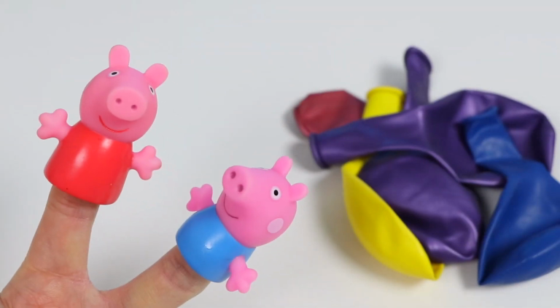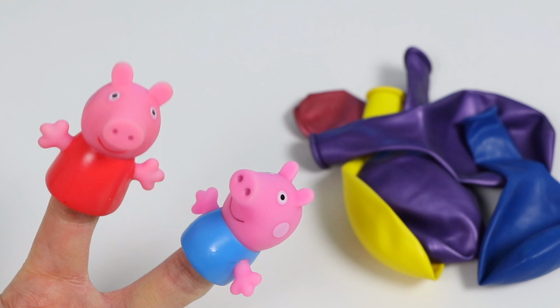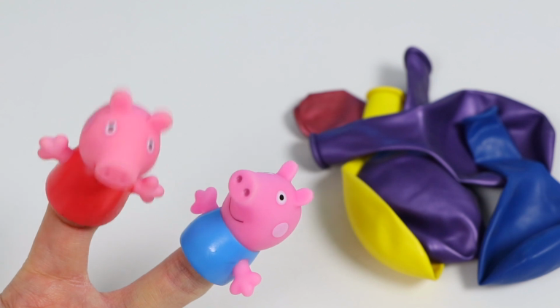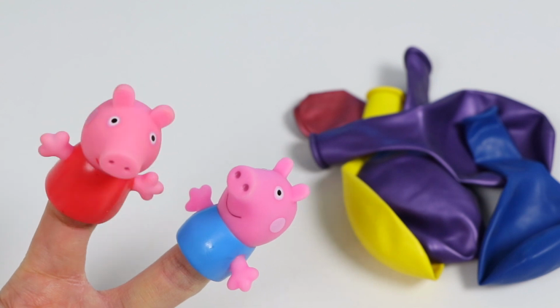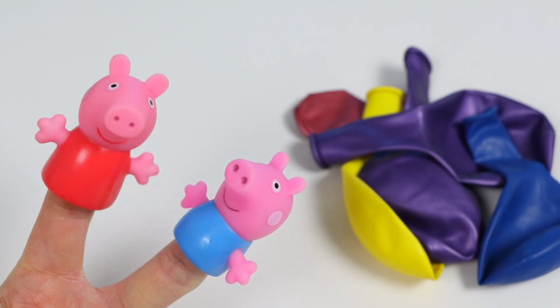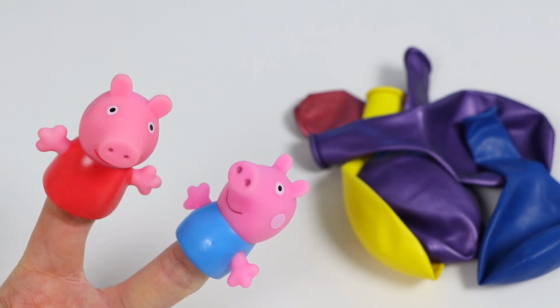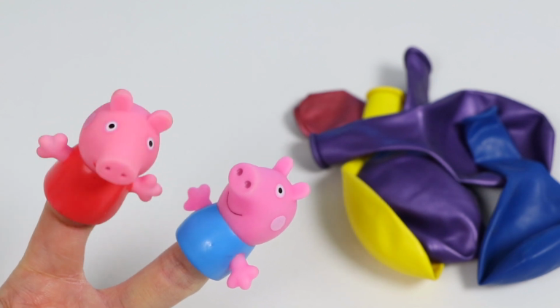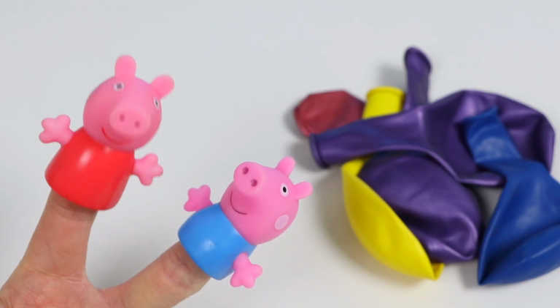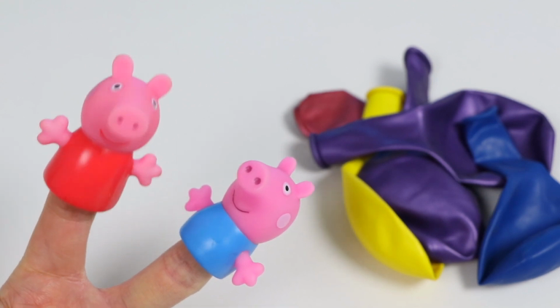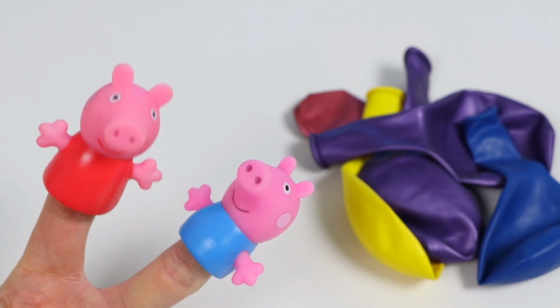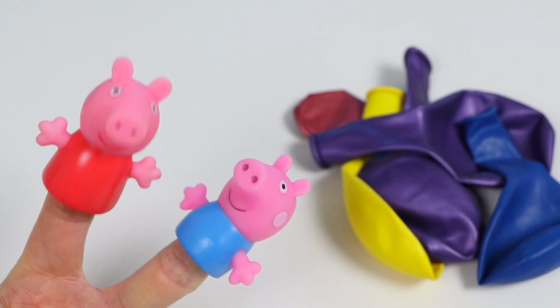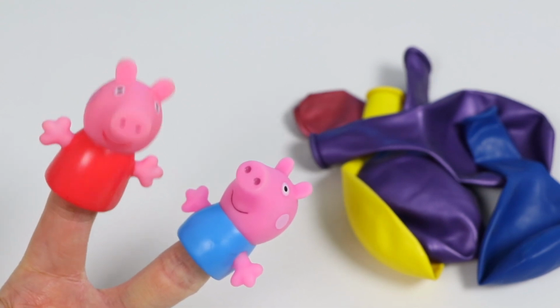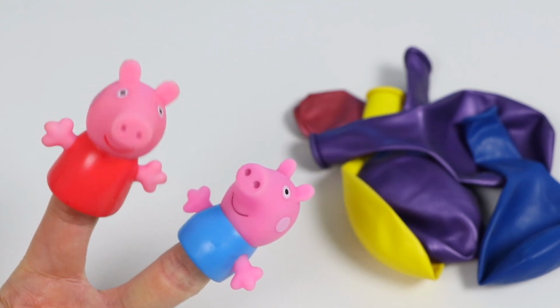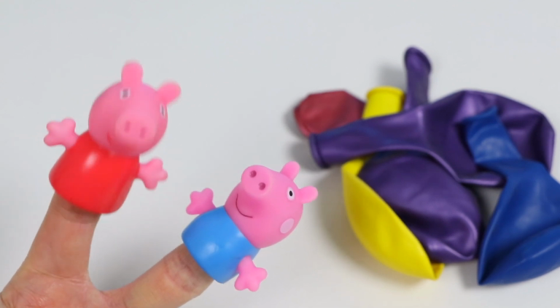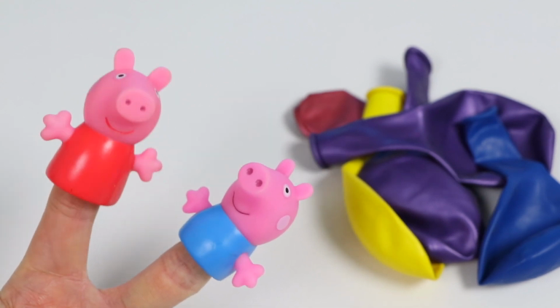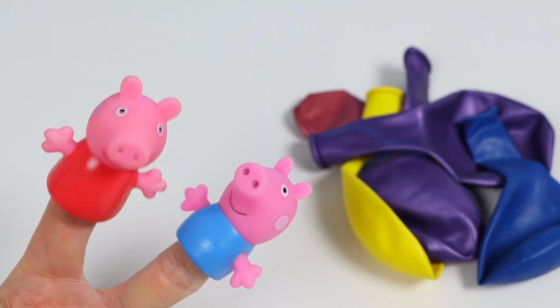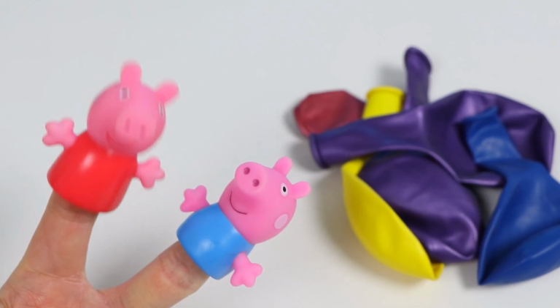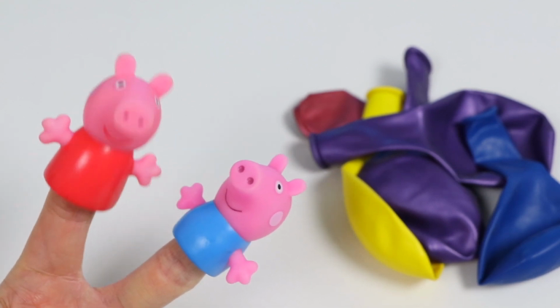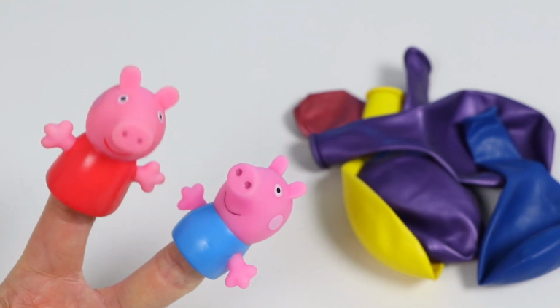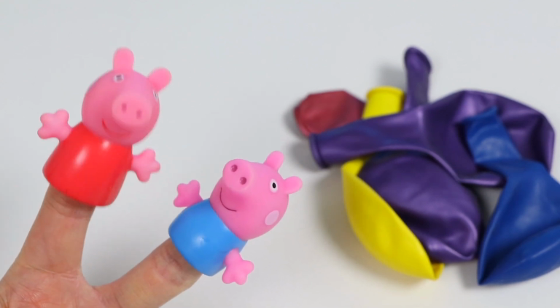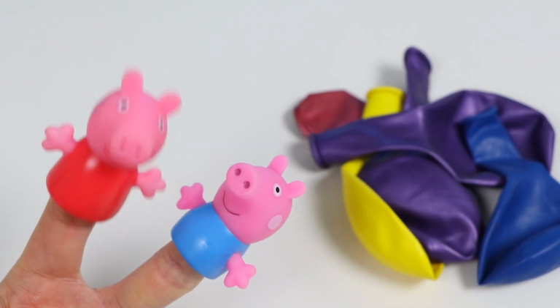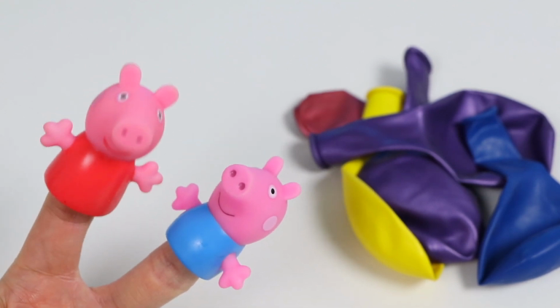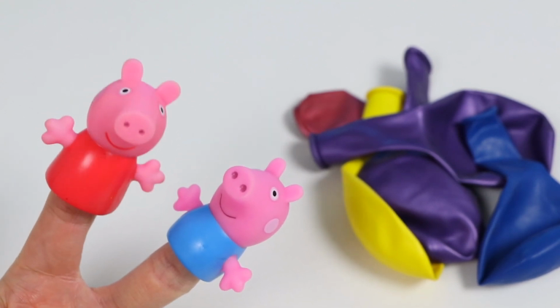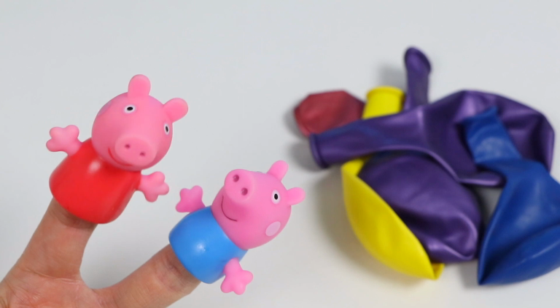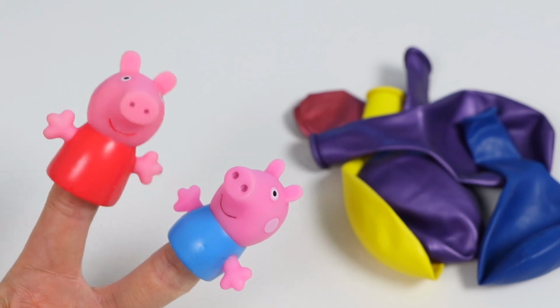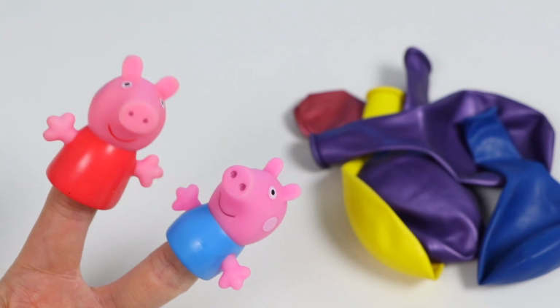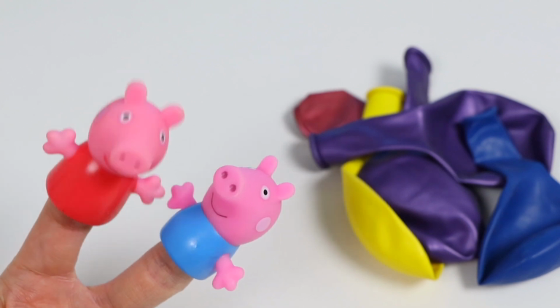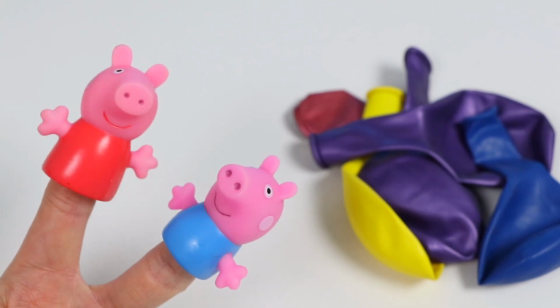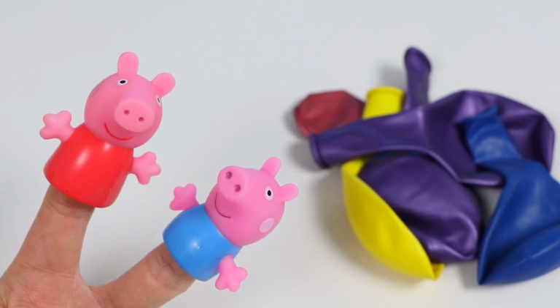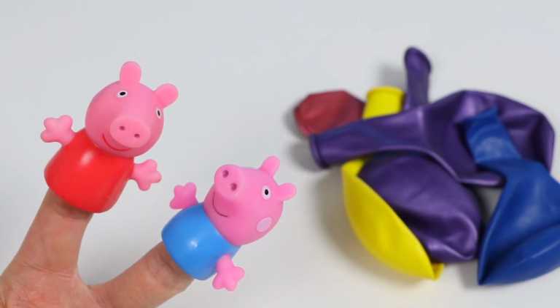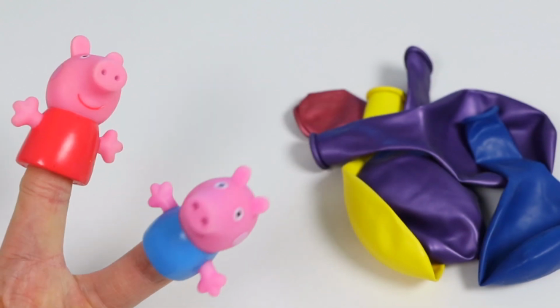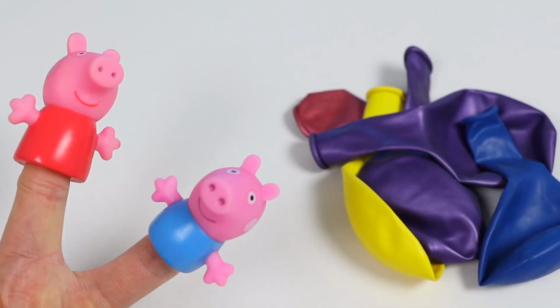Thank you Awesomer Pop for having us. My name is Peppa. George, are you ready to have fun doing these science experiments today? Yay!